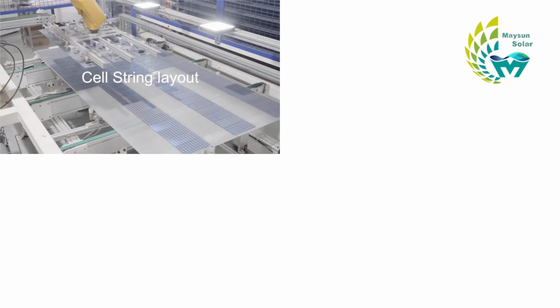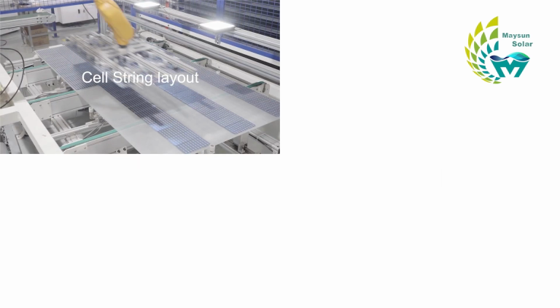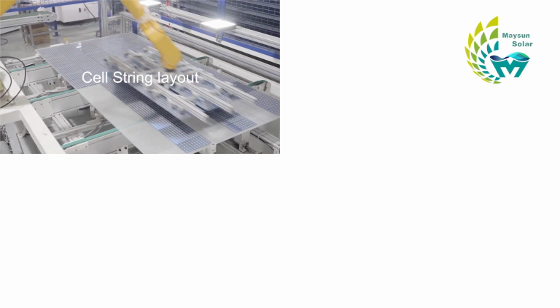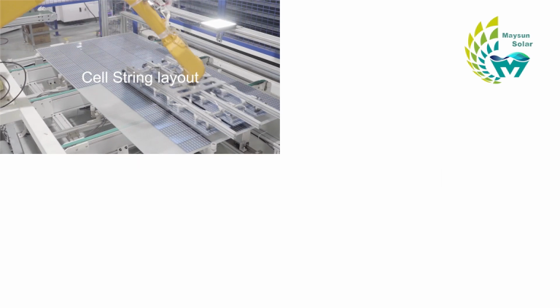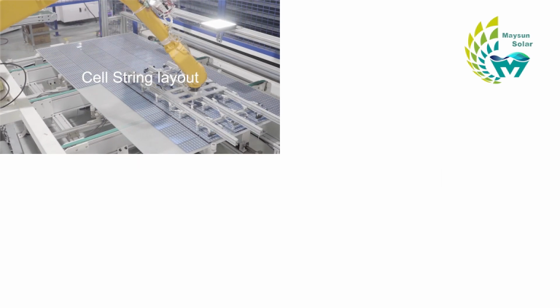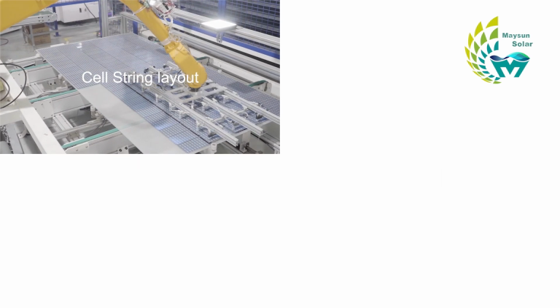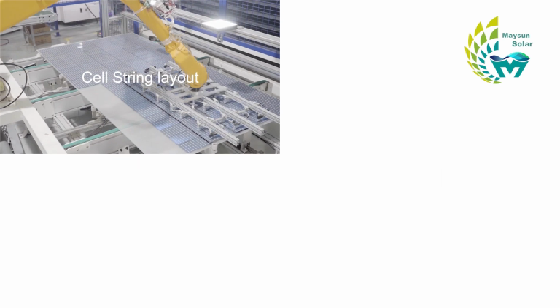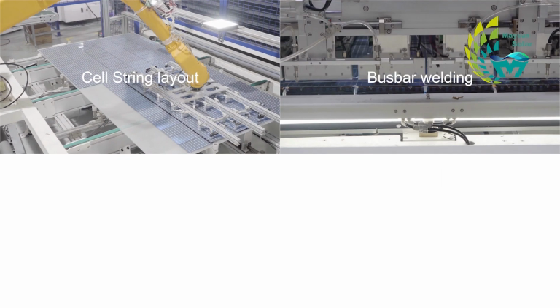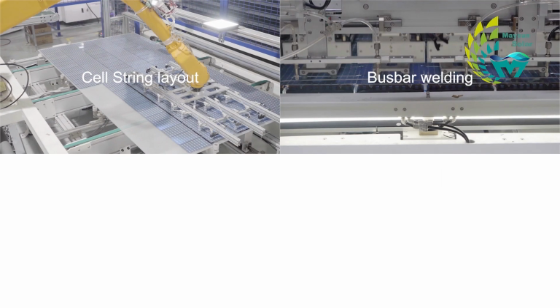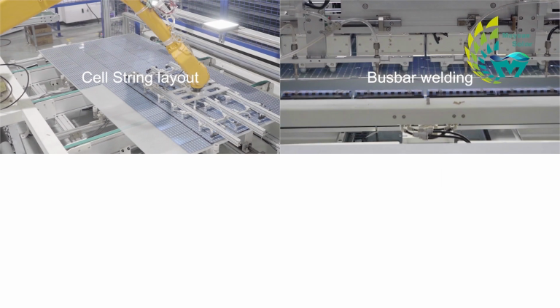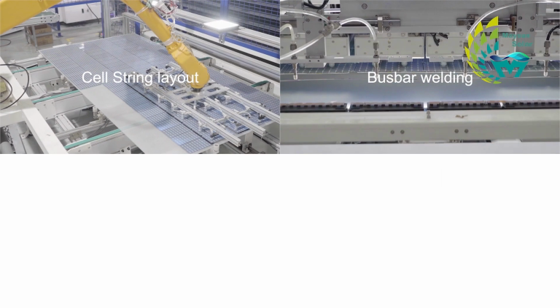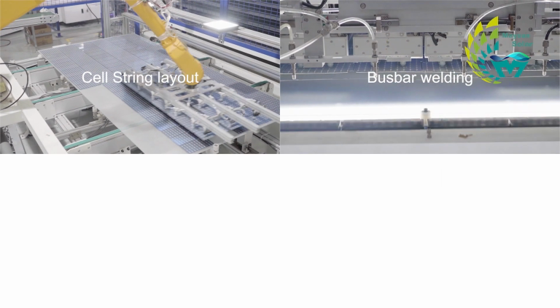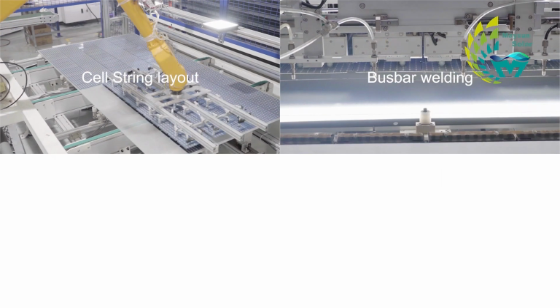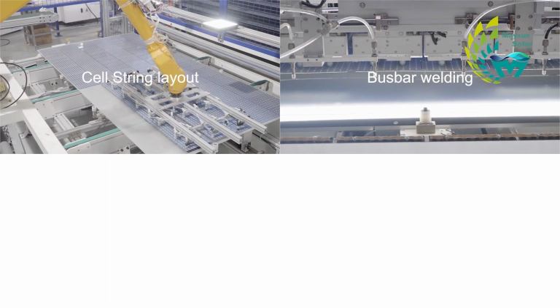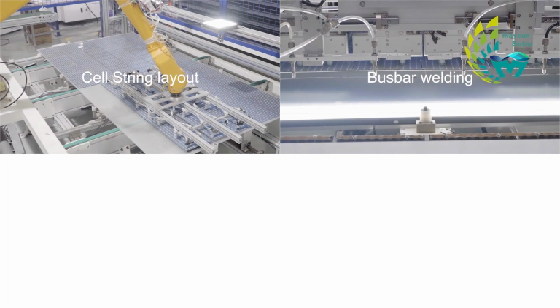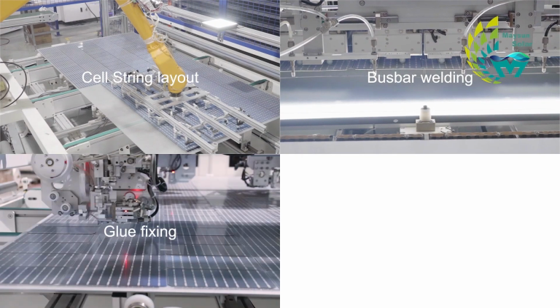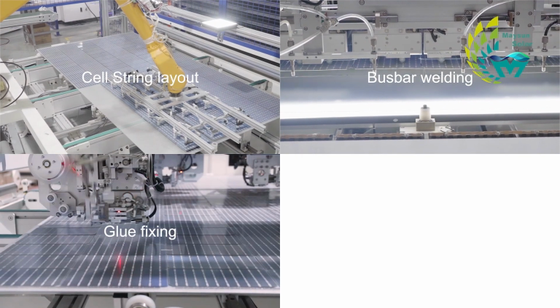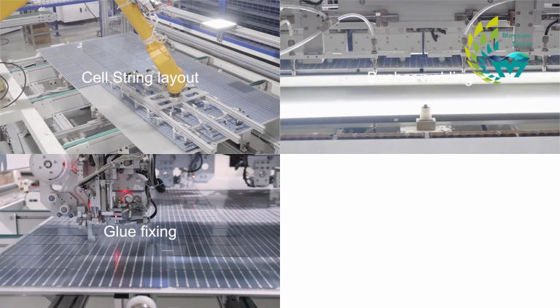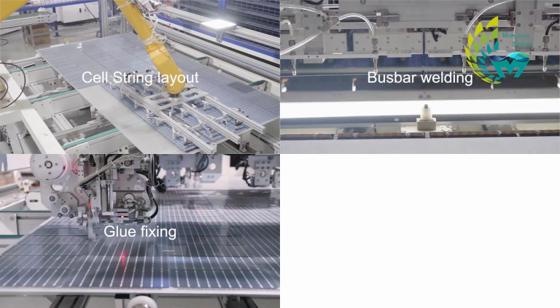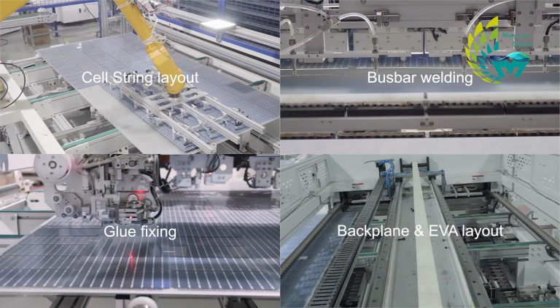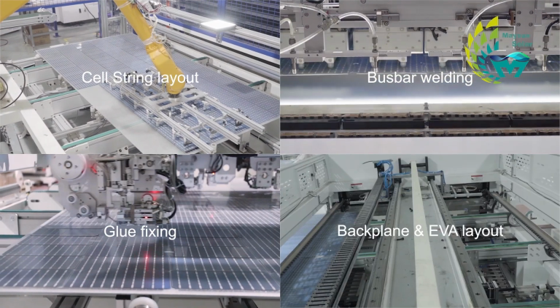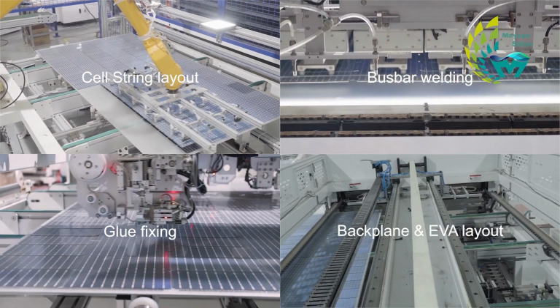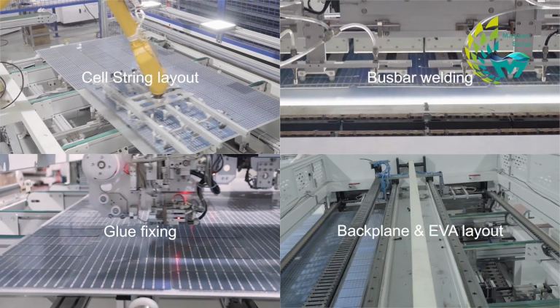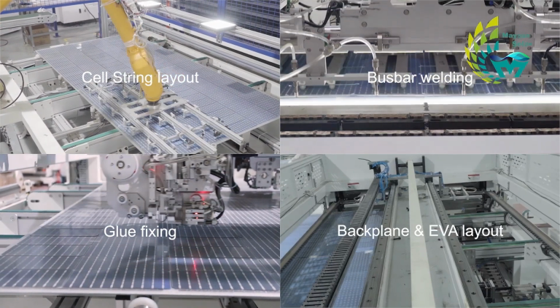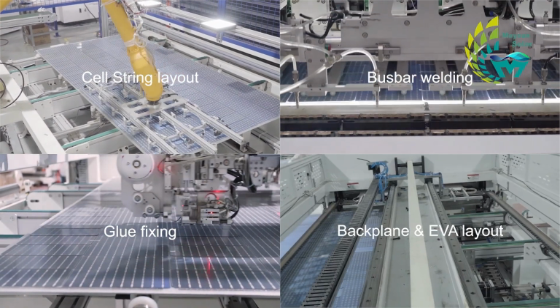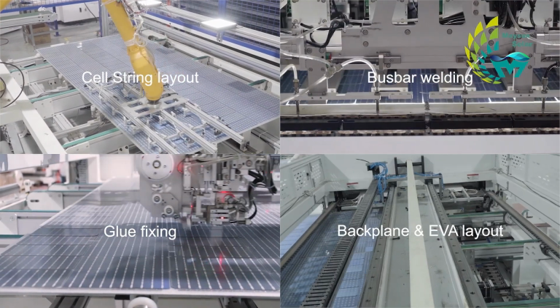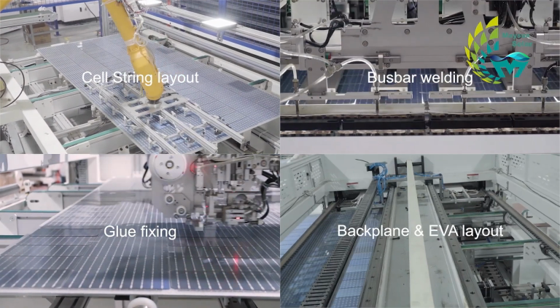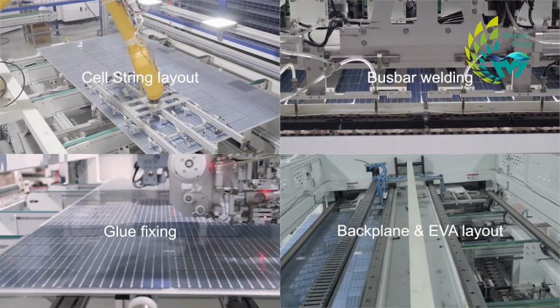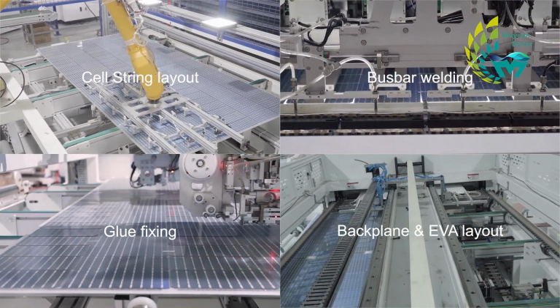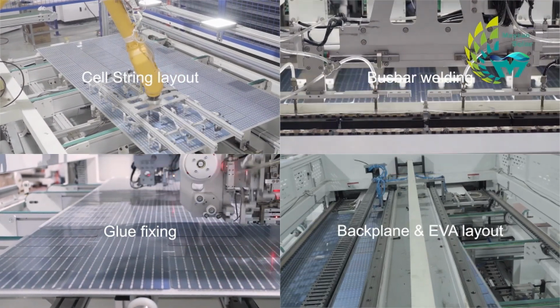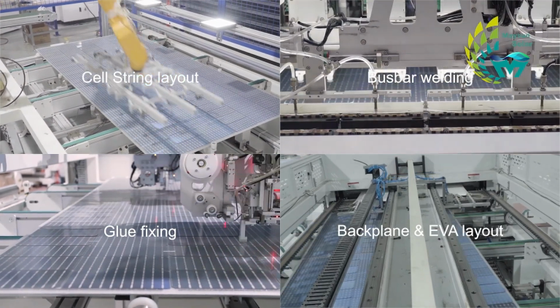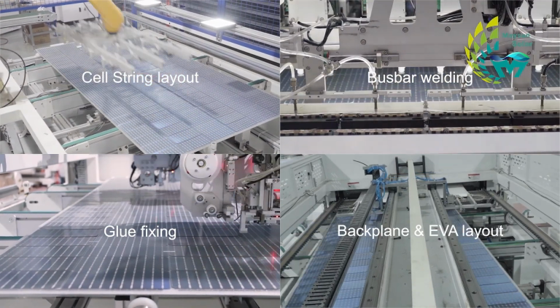The four major processes are: cell string layout, bus bar welding, glue fixing, and backsheet and EVA layout.